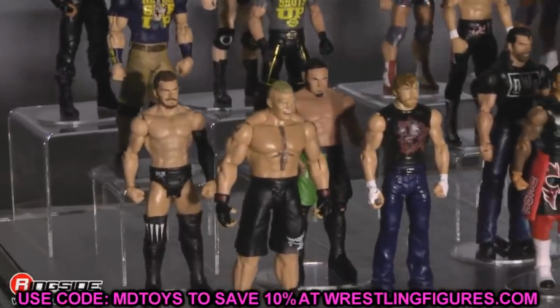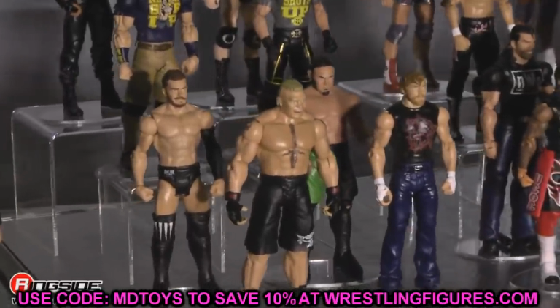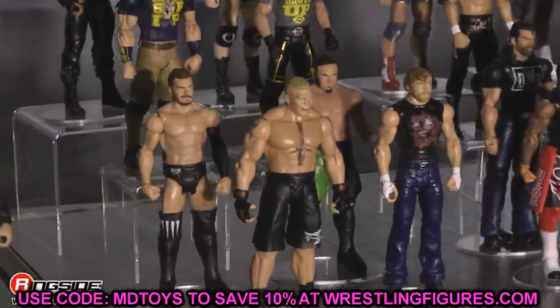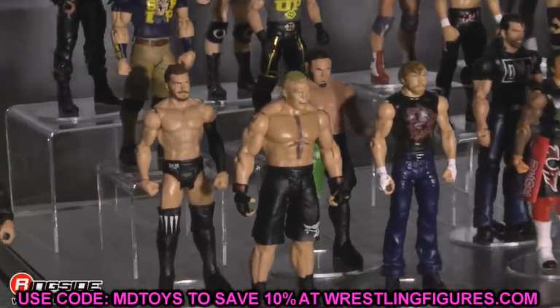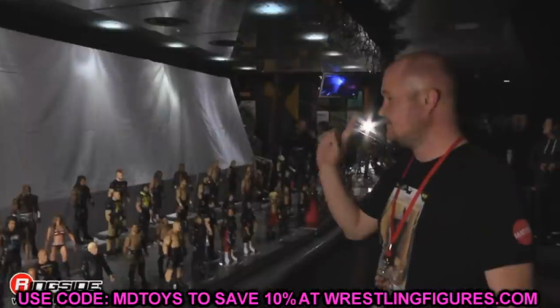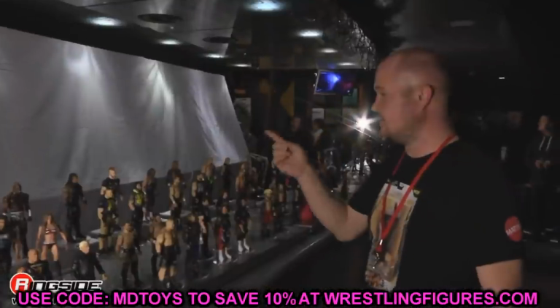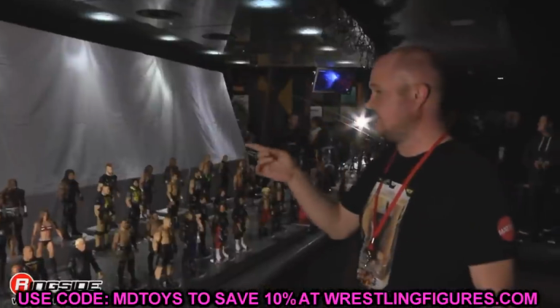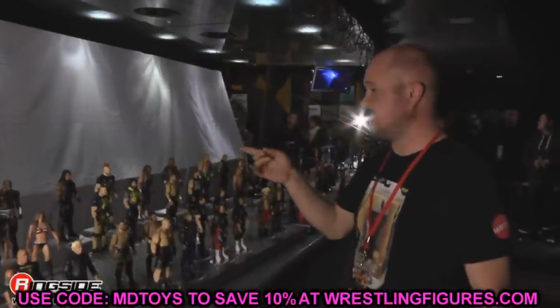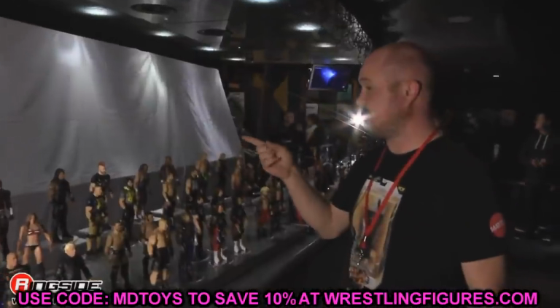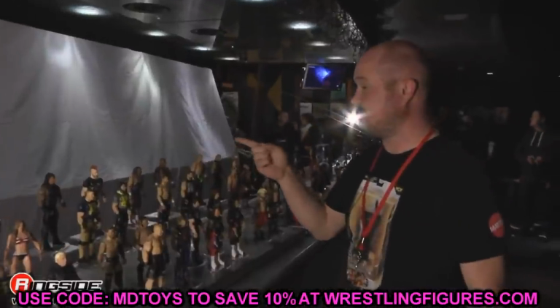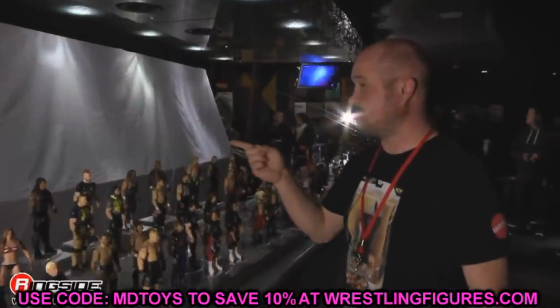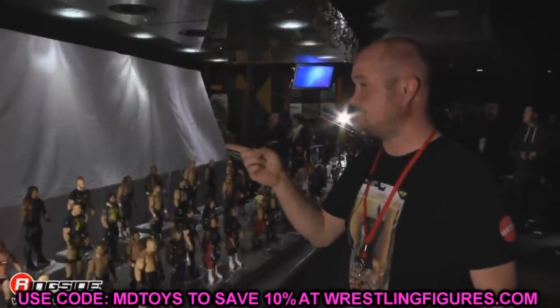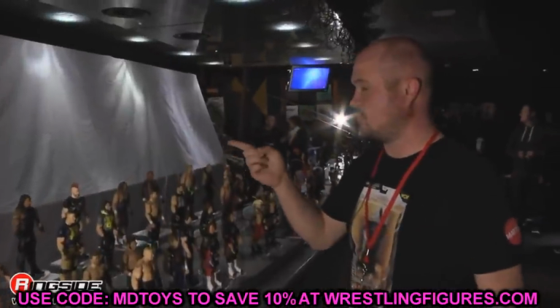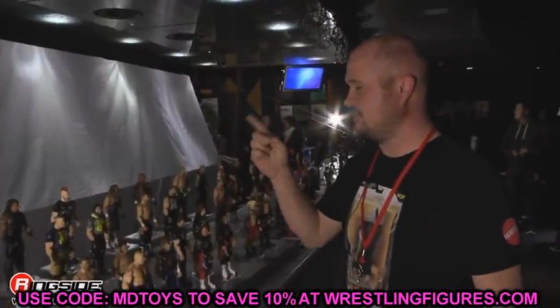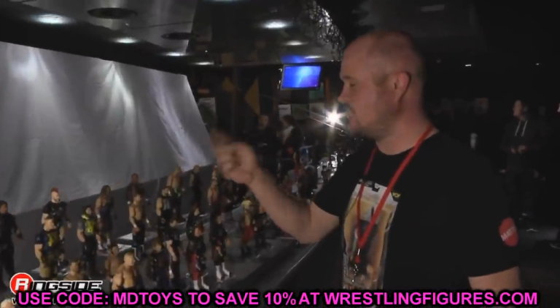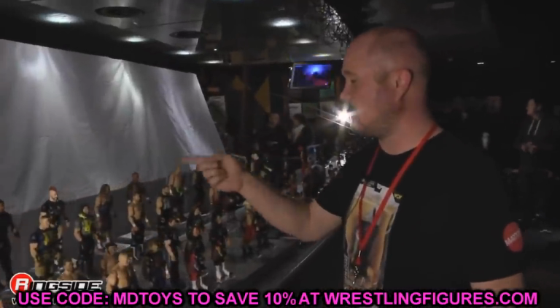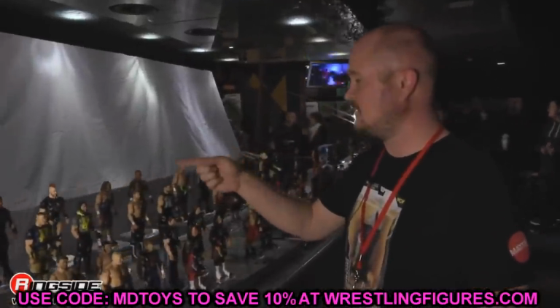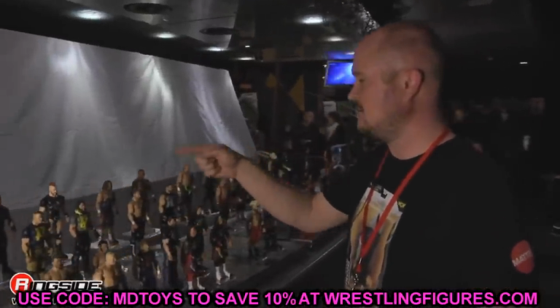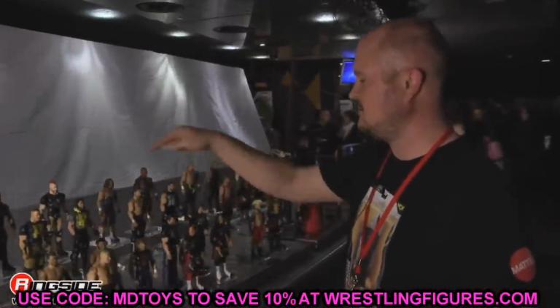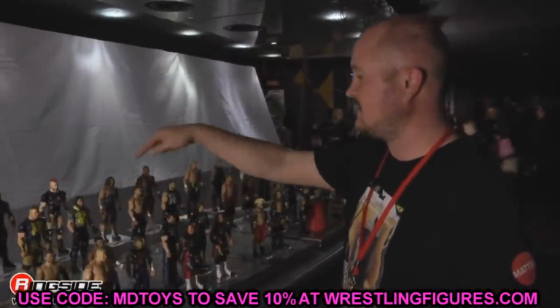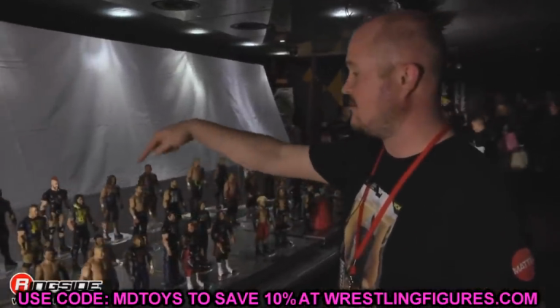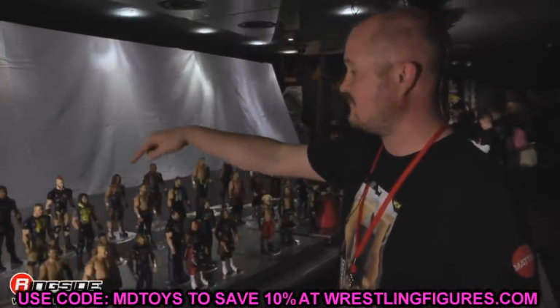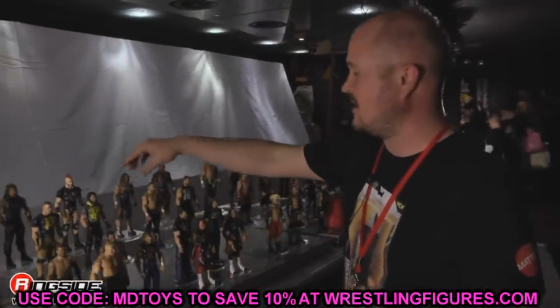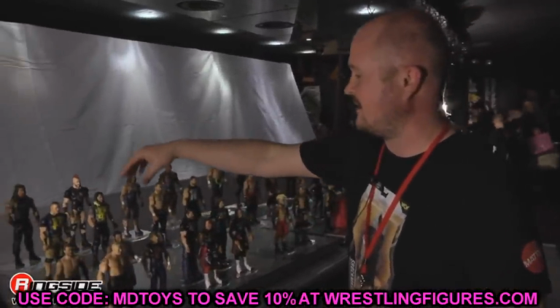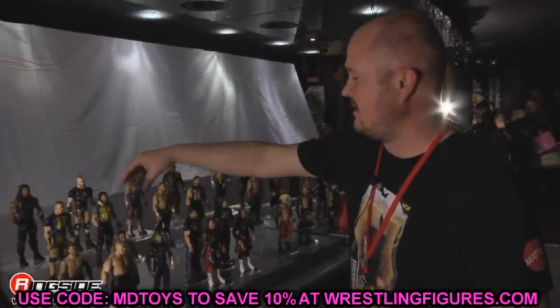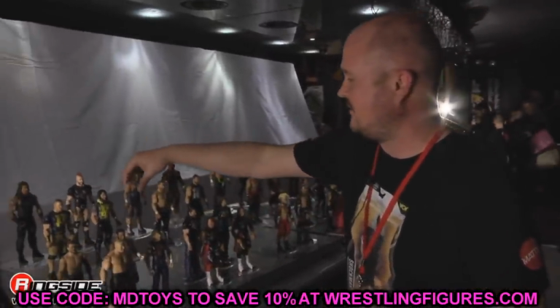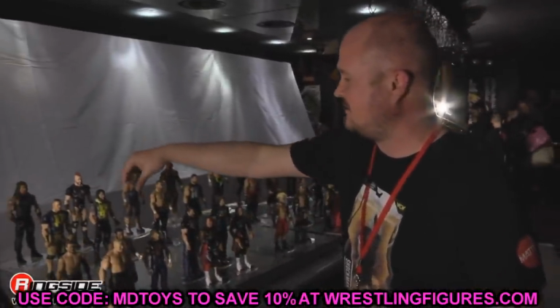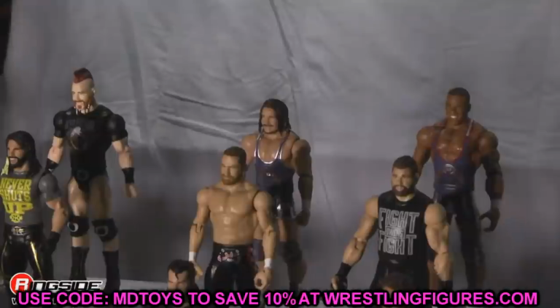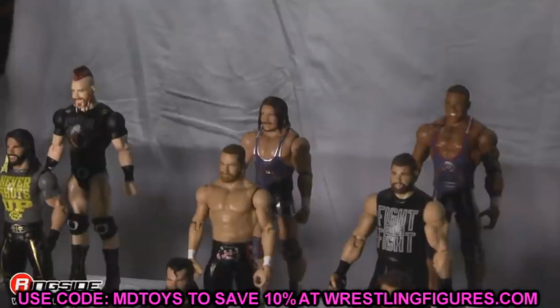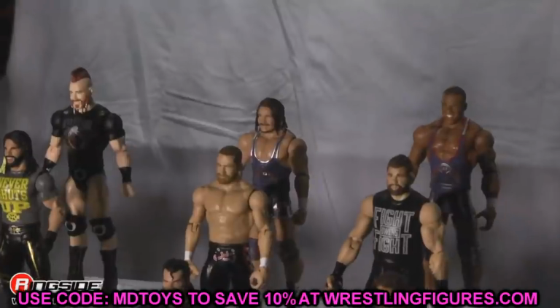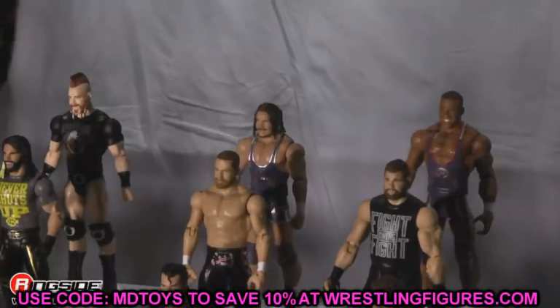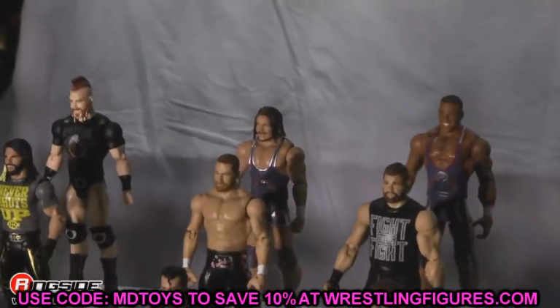We still have those two-packs releasing as well, so there's lots of different stuff going on with the AEW figure line right now.